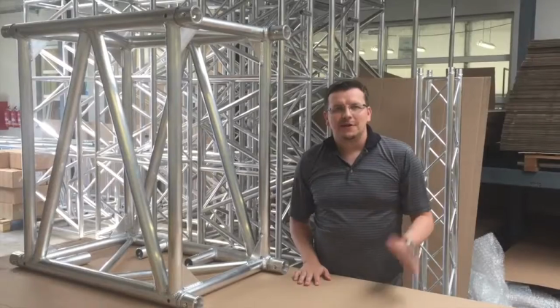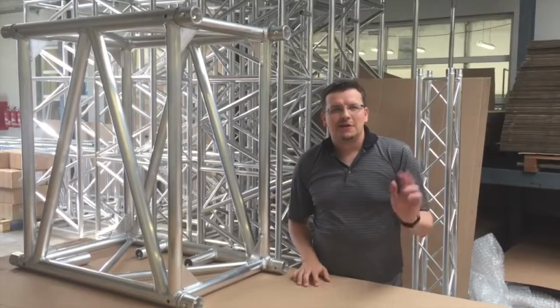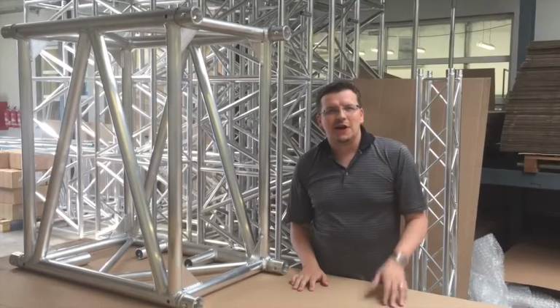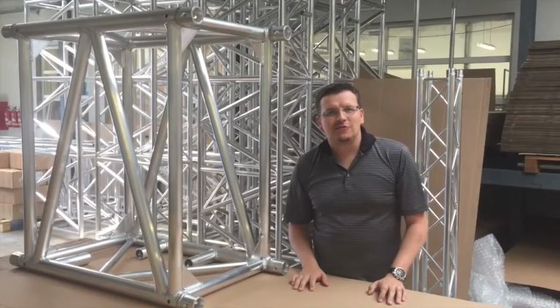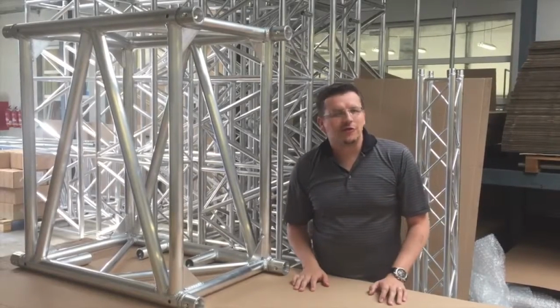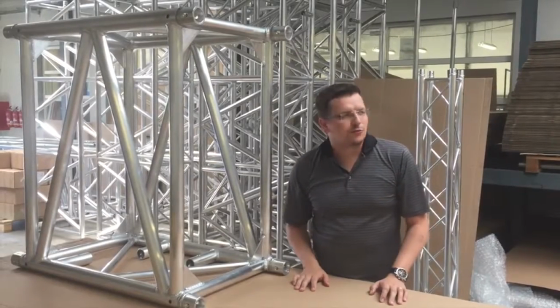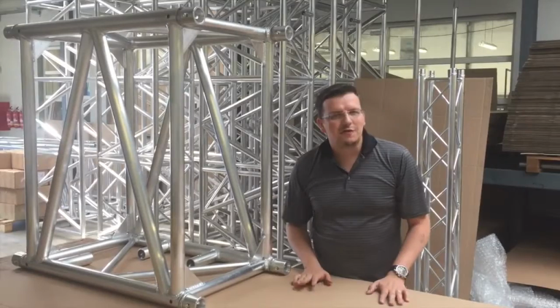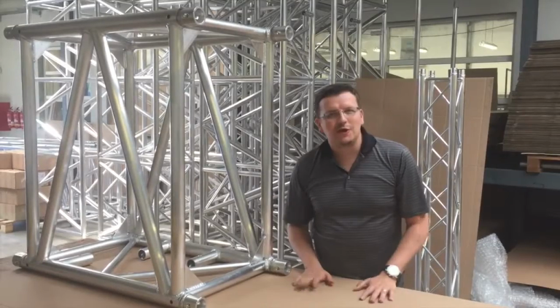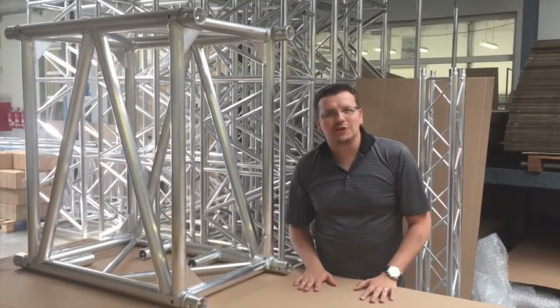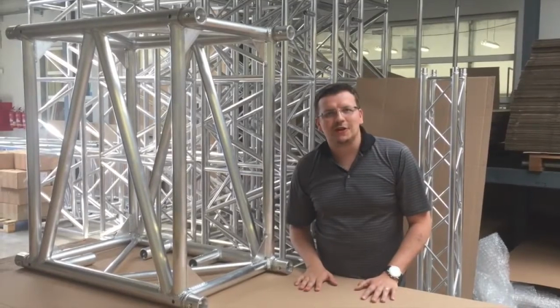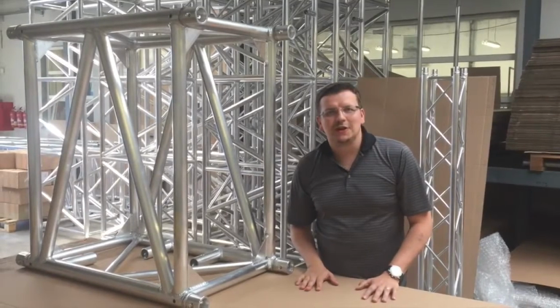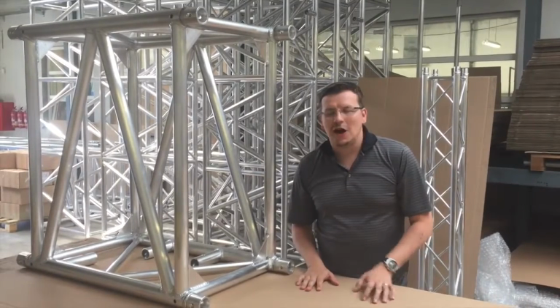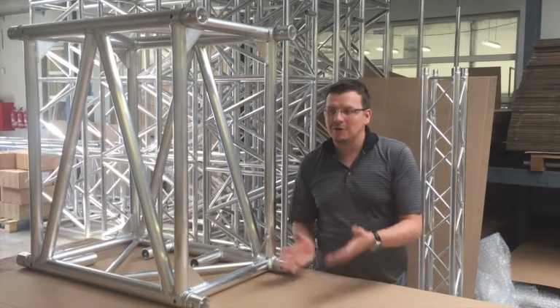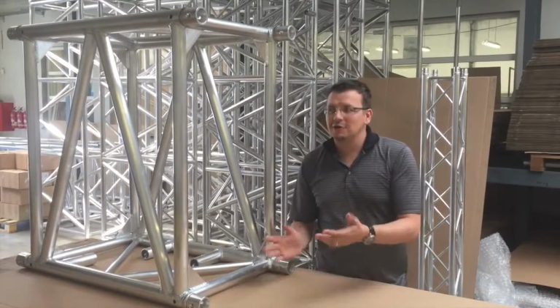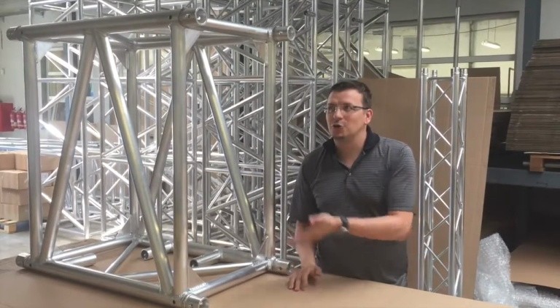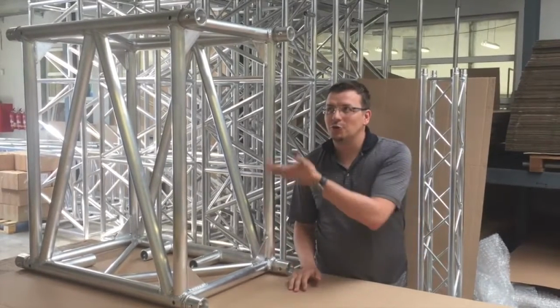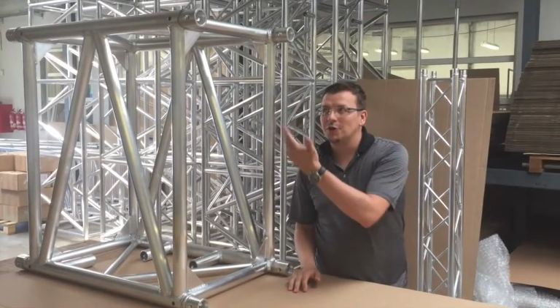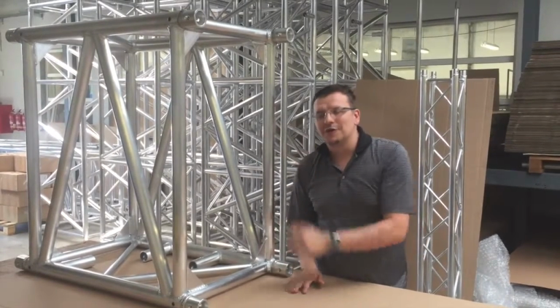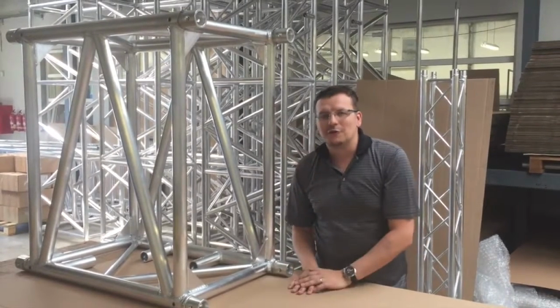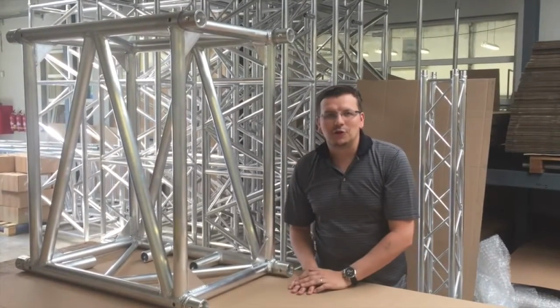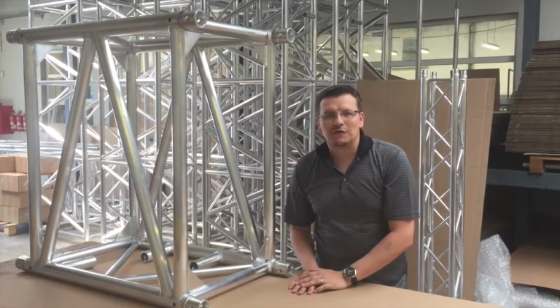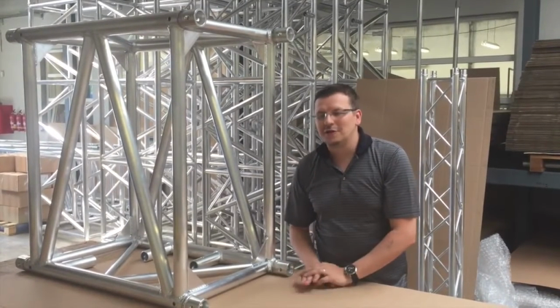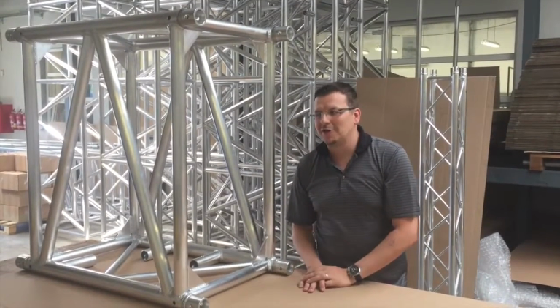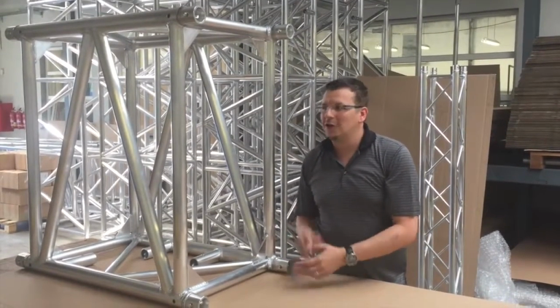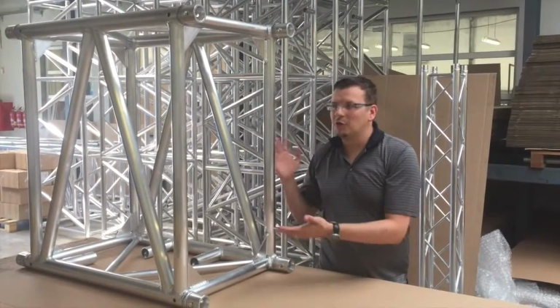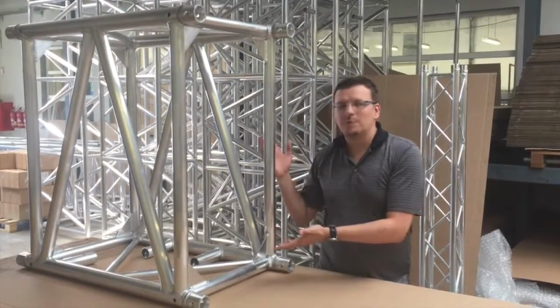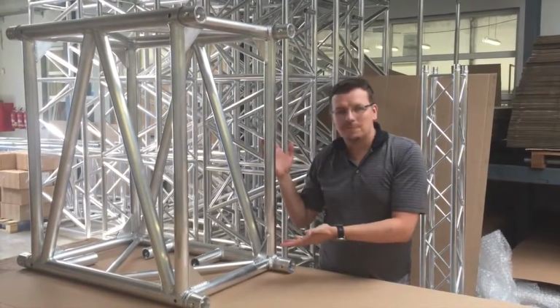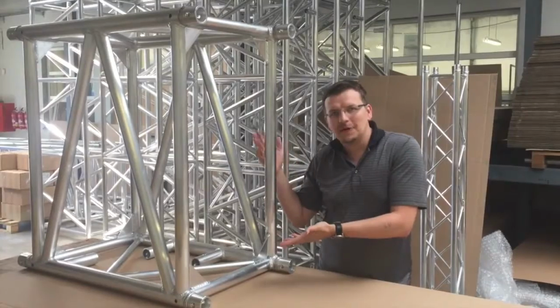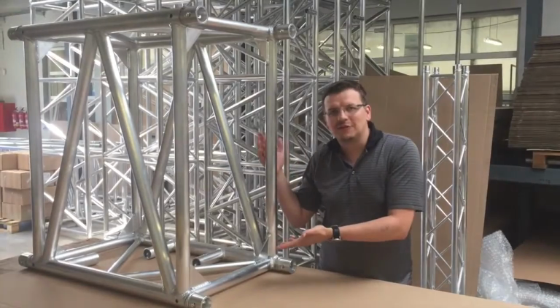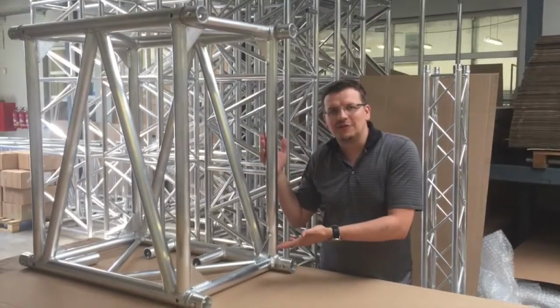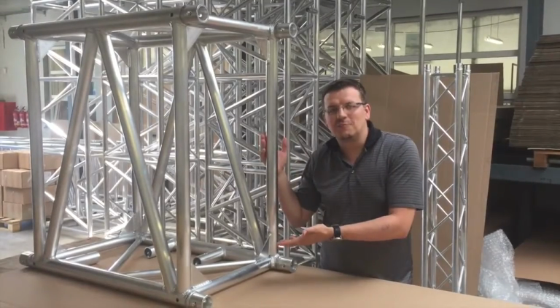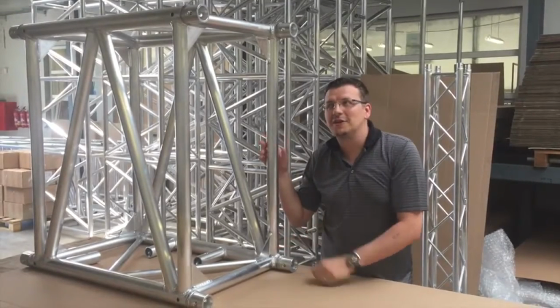Hello guys, greetings from T8 Production. I'm here to show you something new that we have done — one of the bigger trusses that we made.